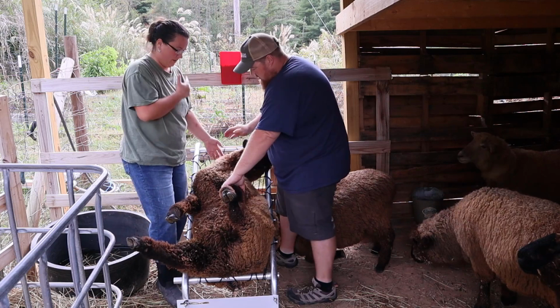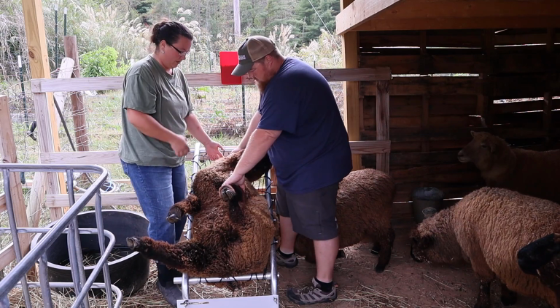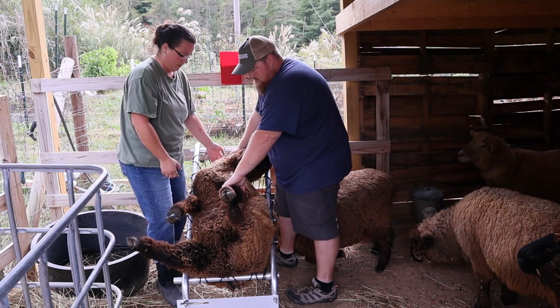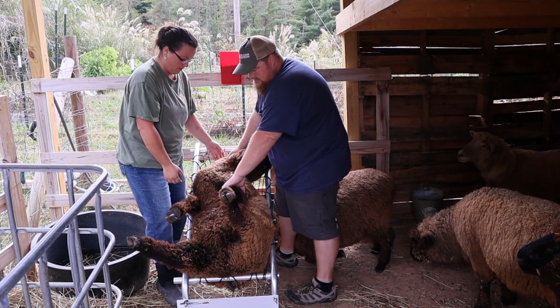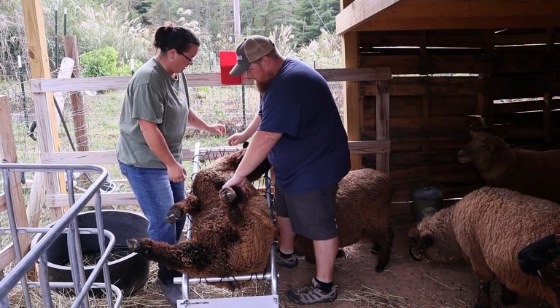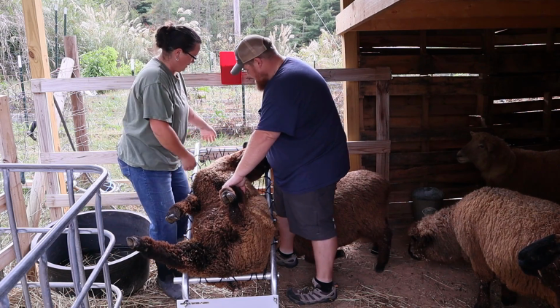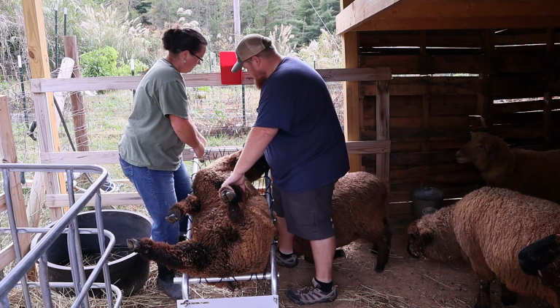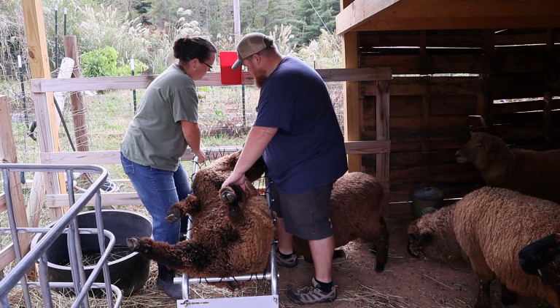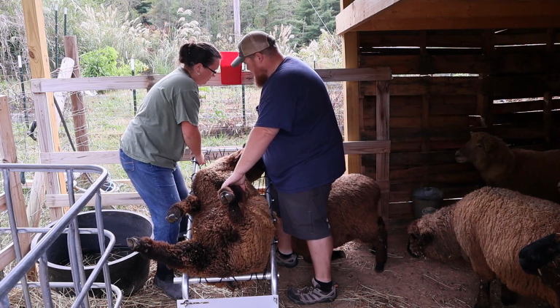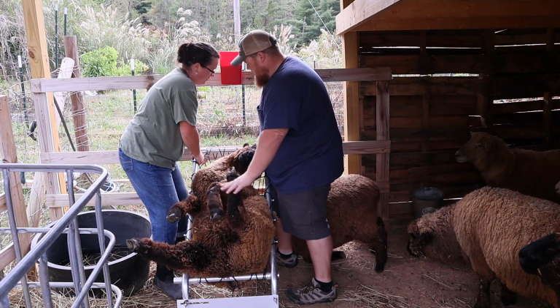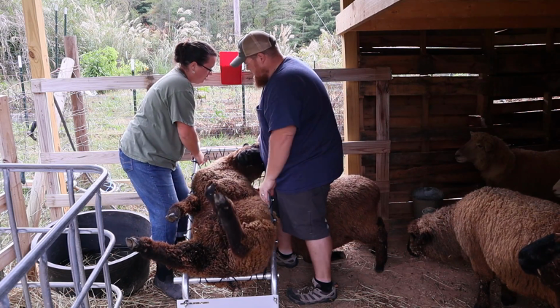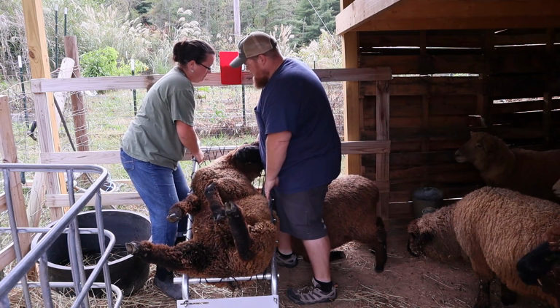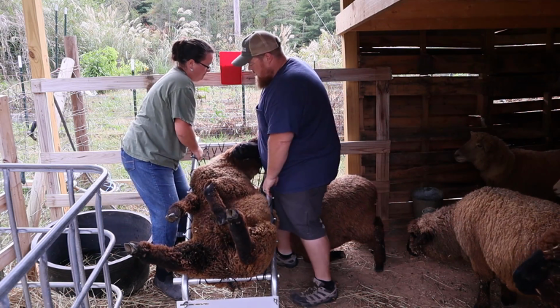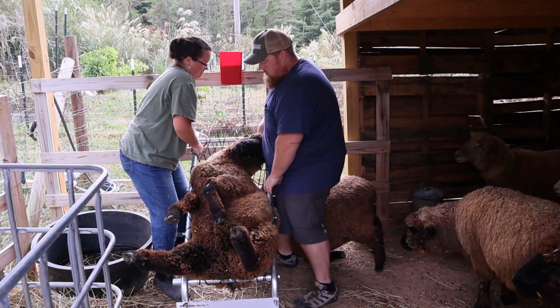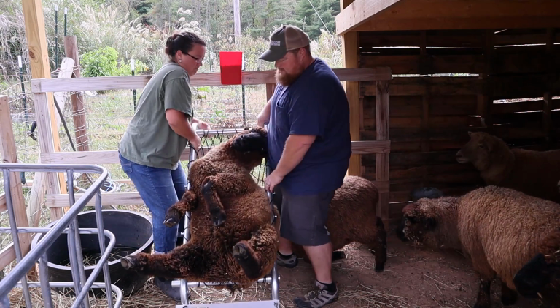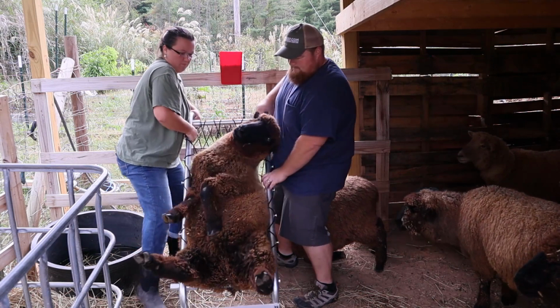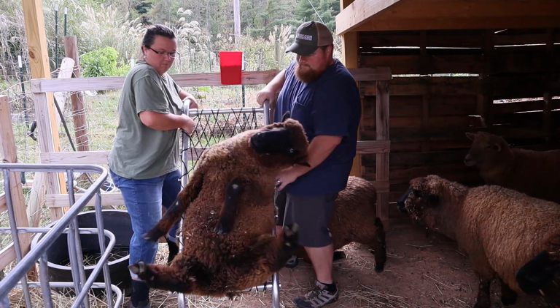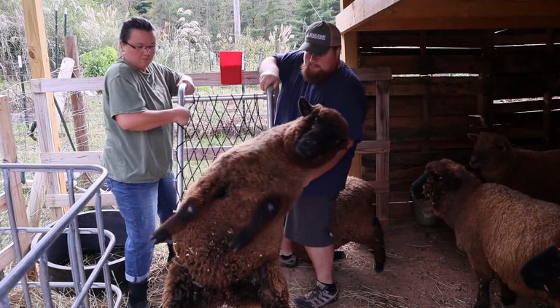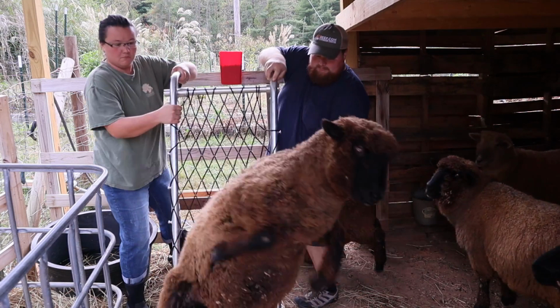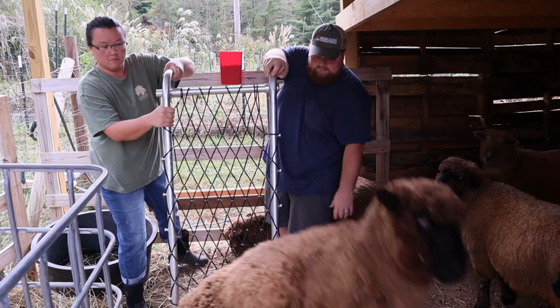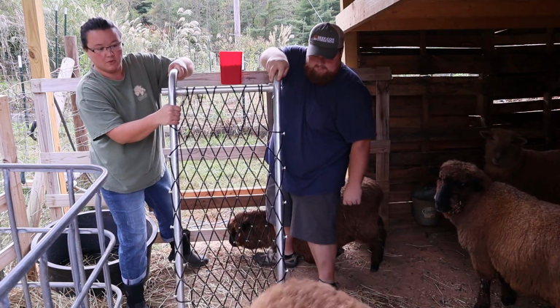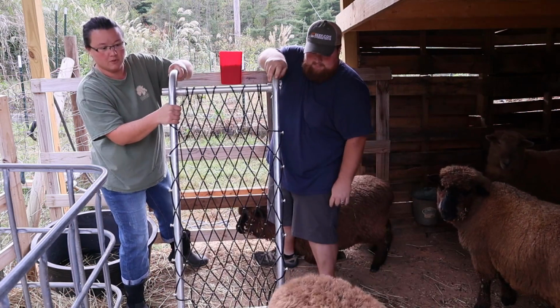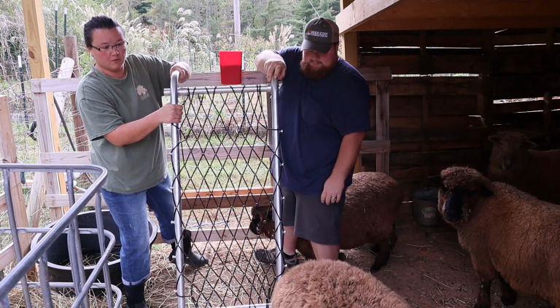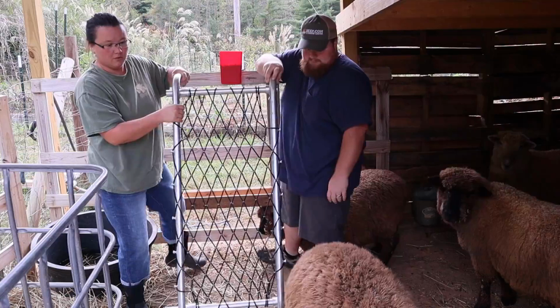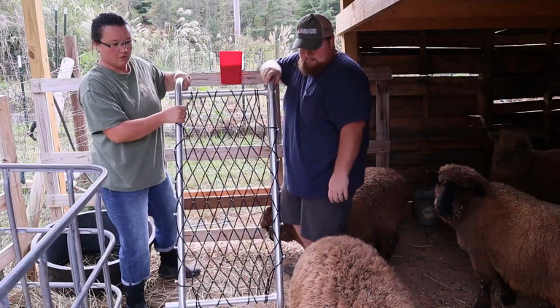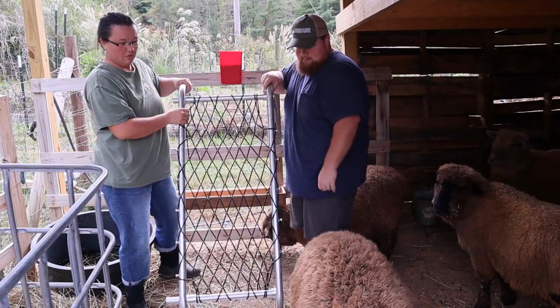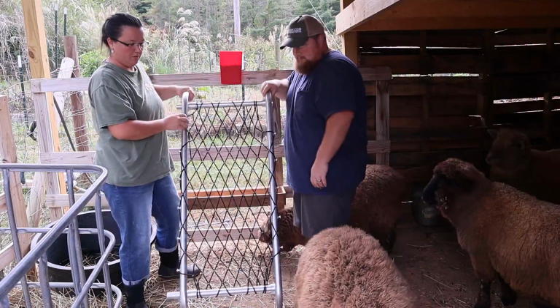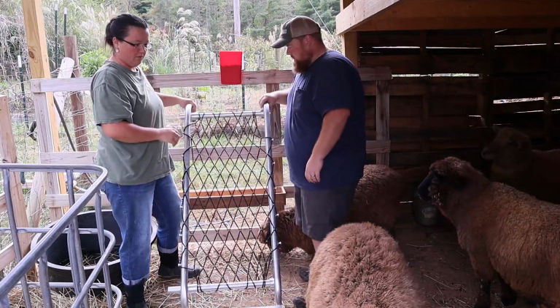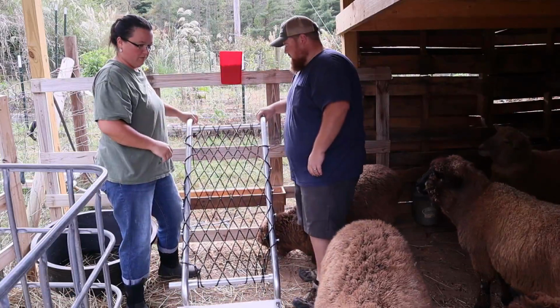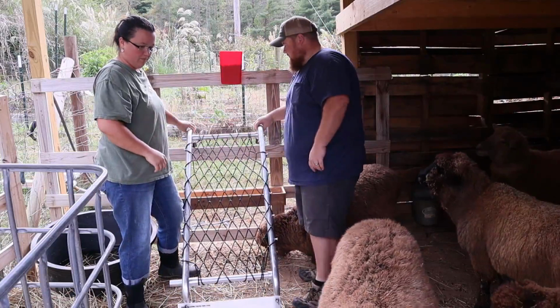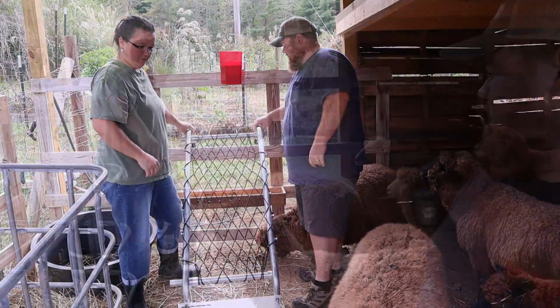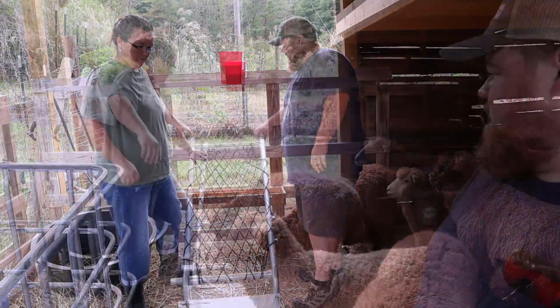Alright, we done with him? Throw him in. Thank you, good job.